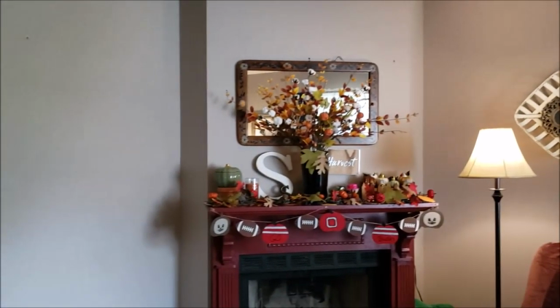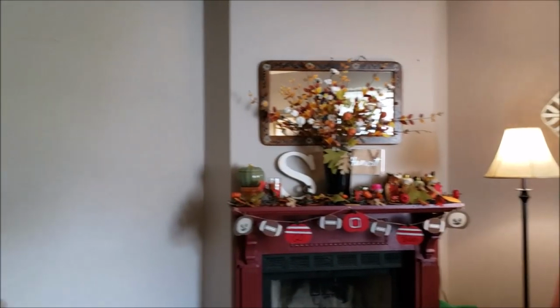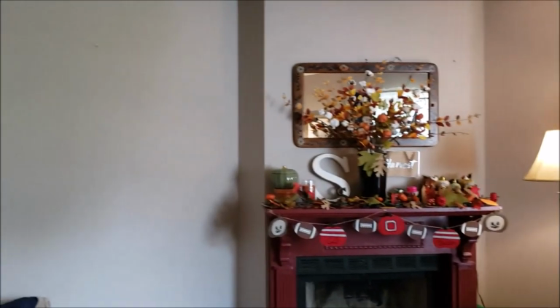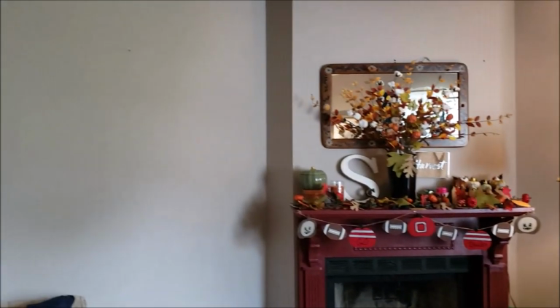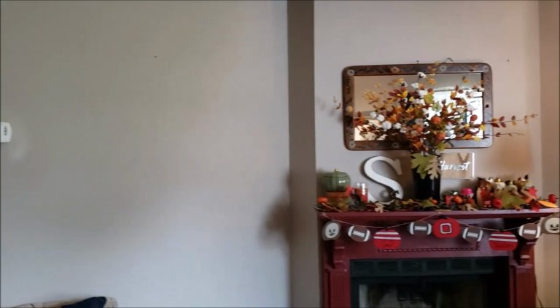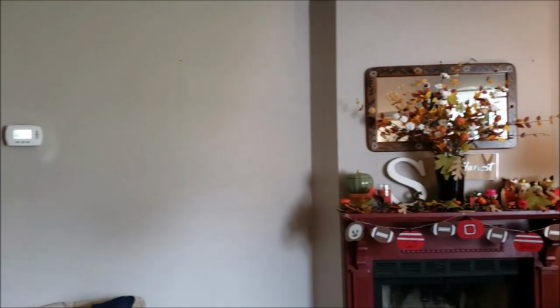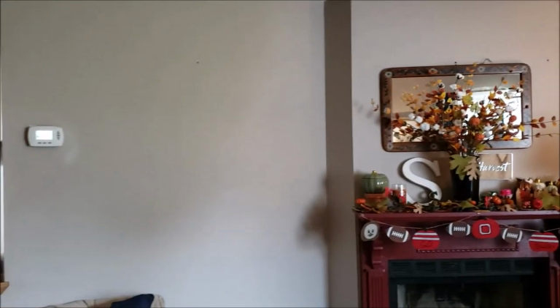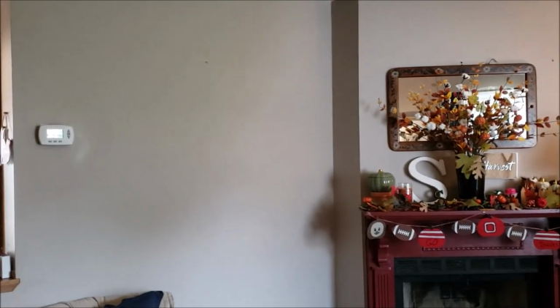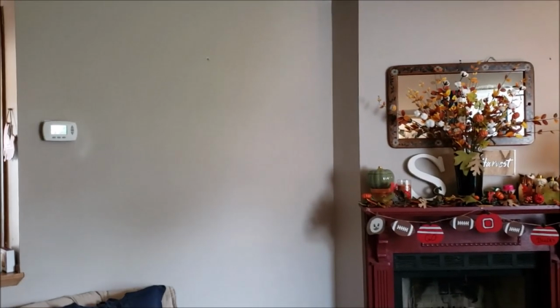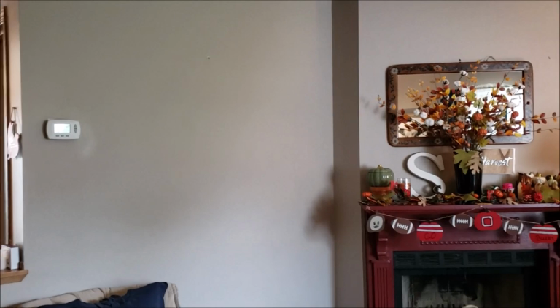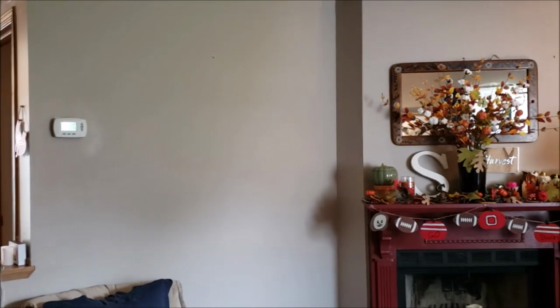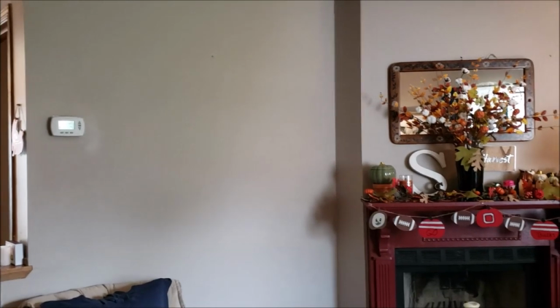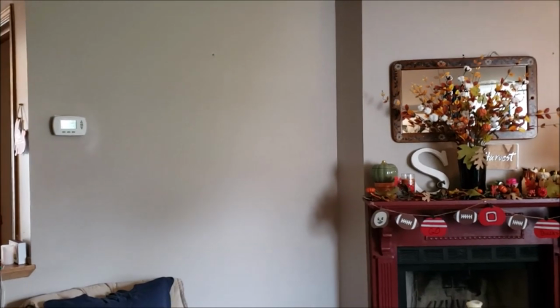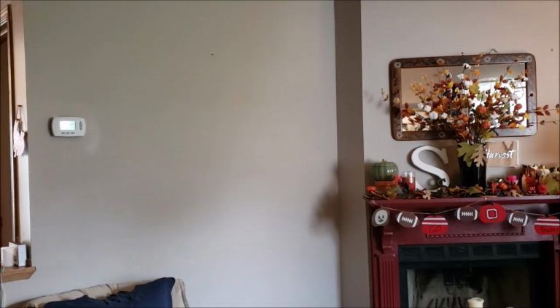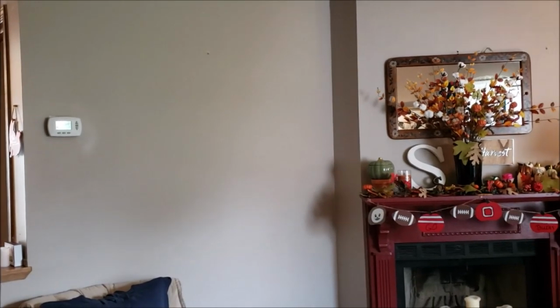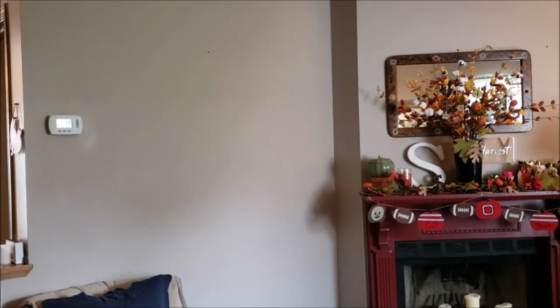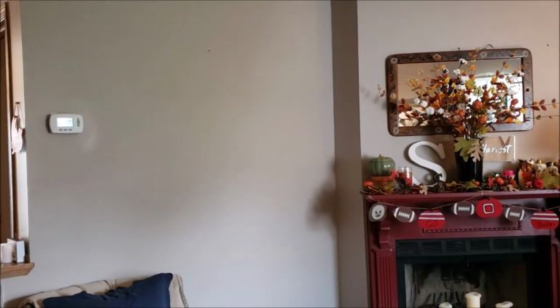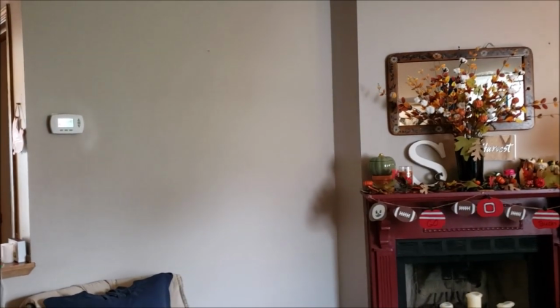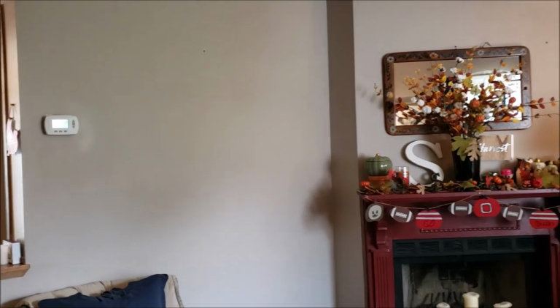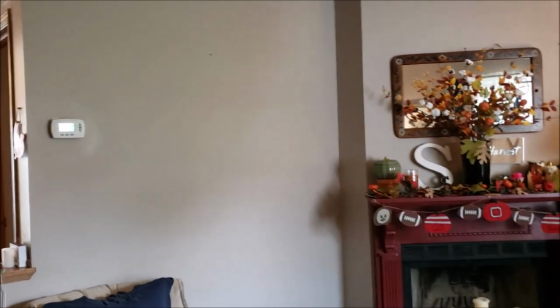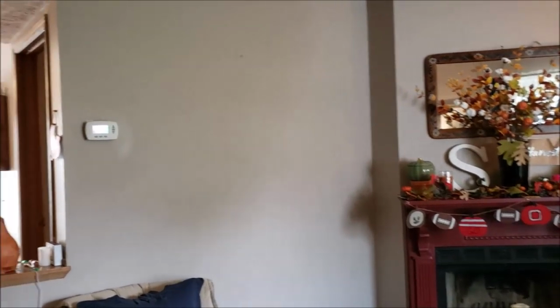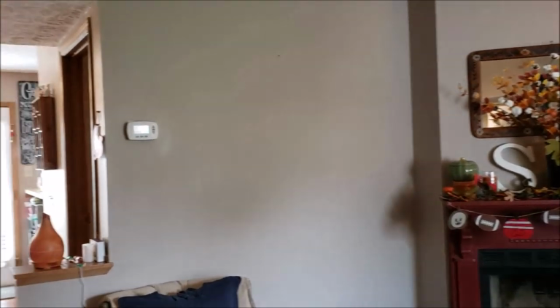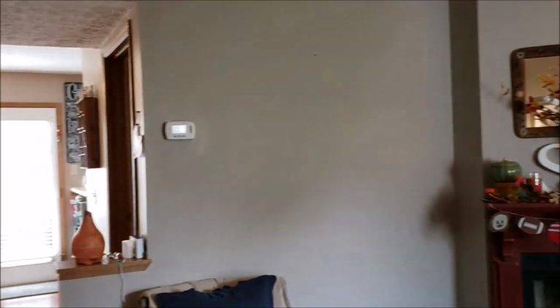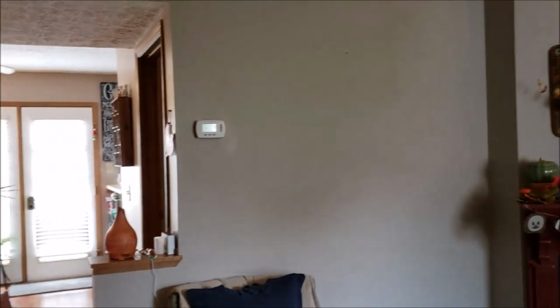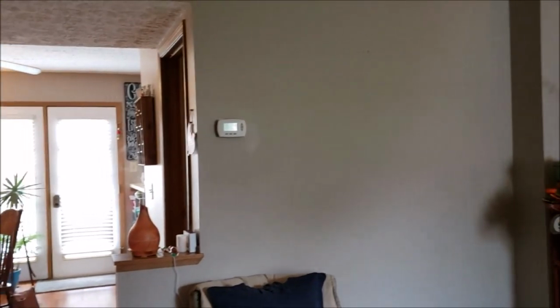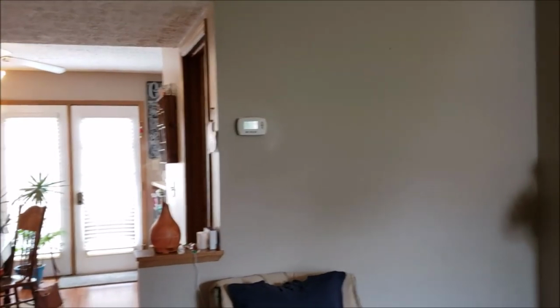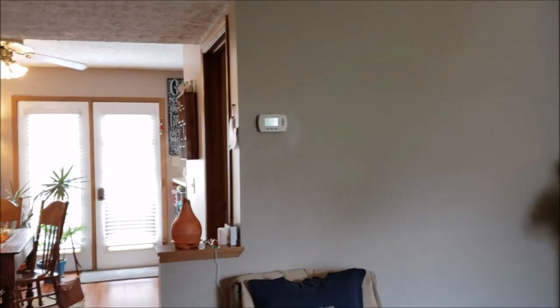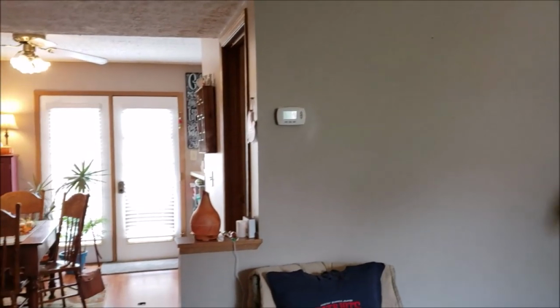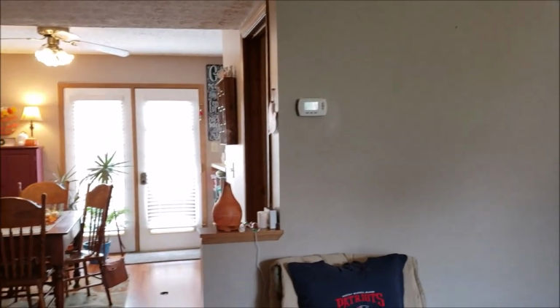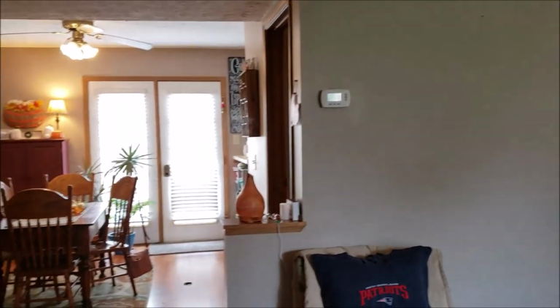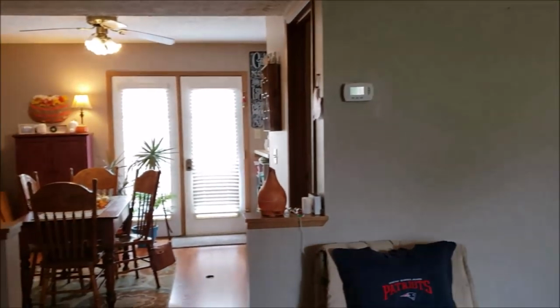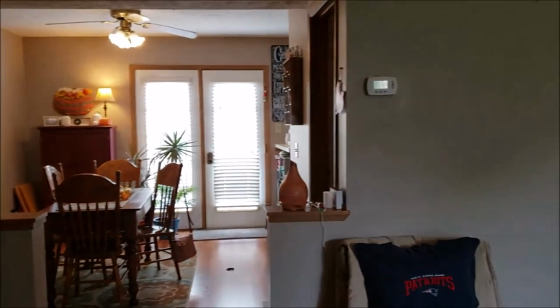I need something for over here but I'm not sure what. I'm looking for like a fall sign of some sort.